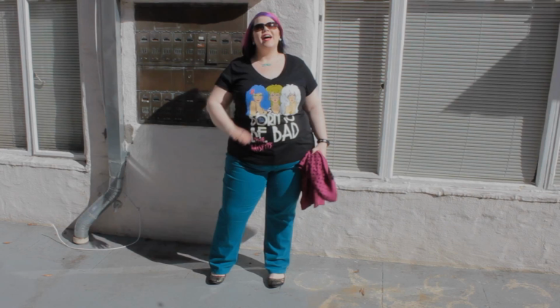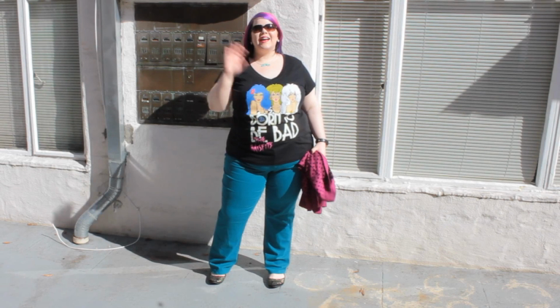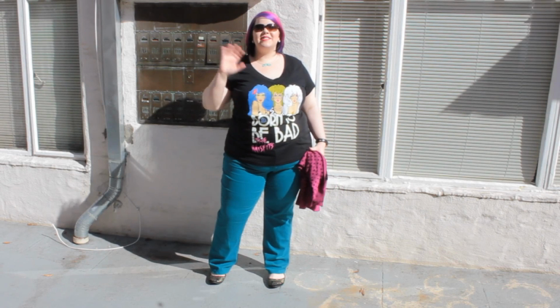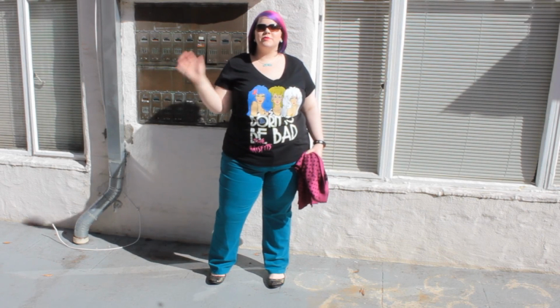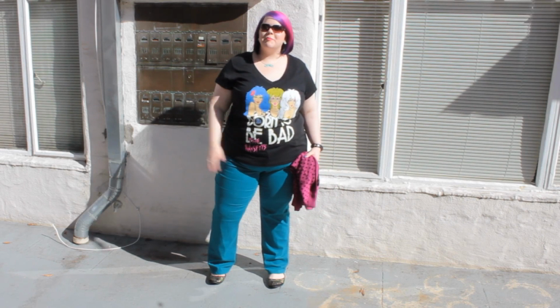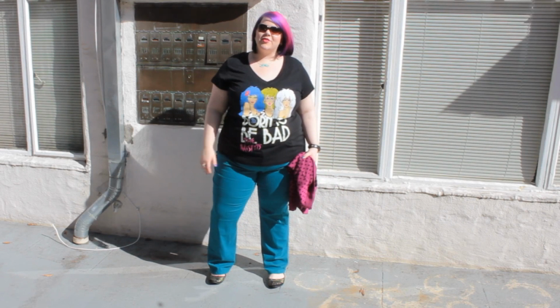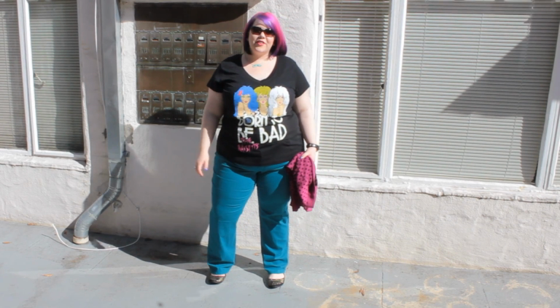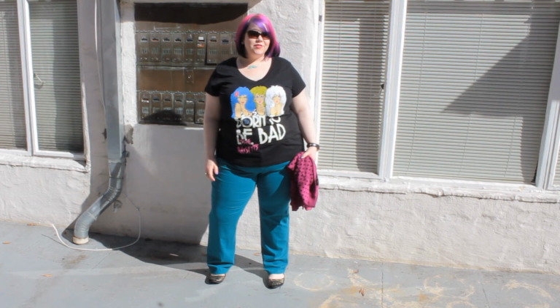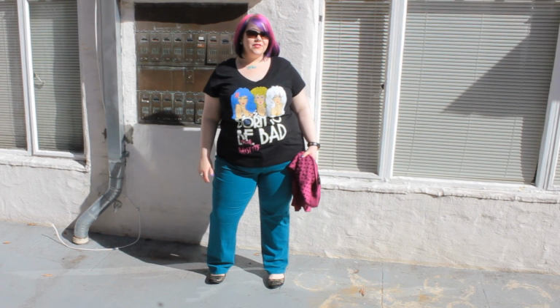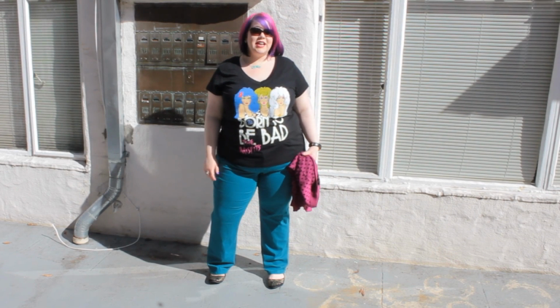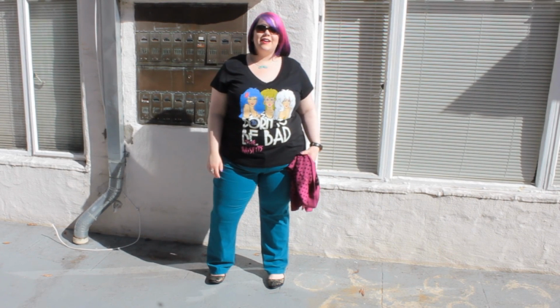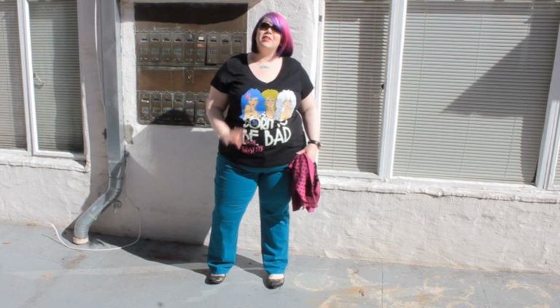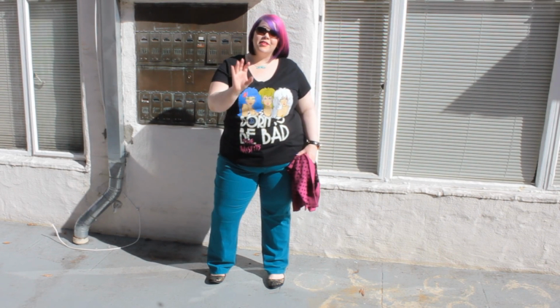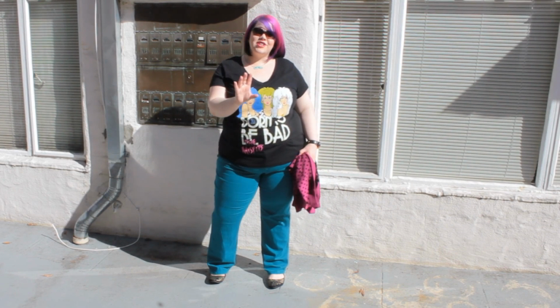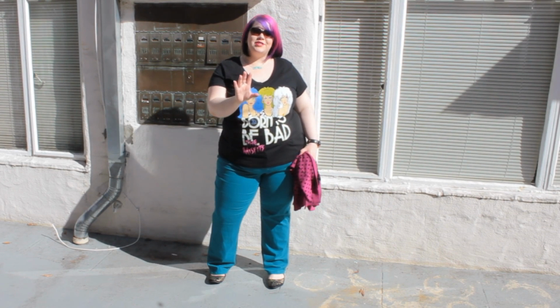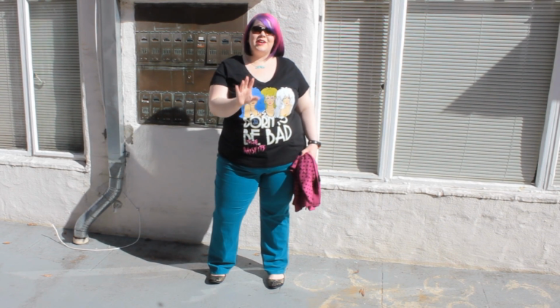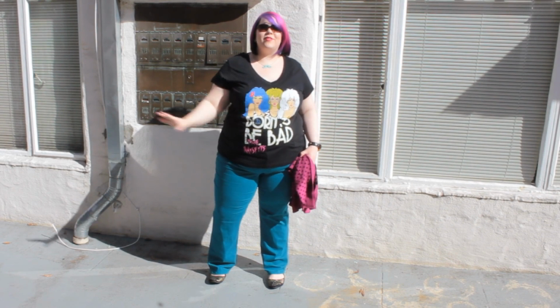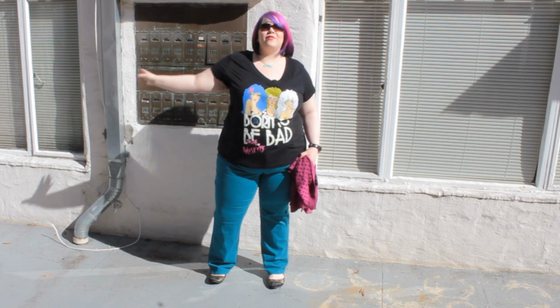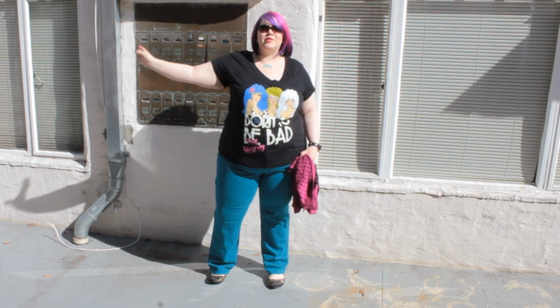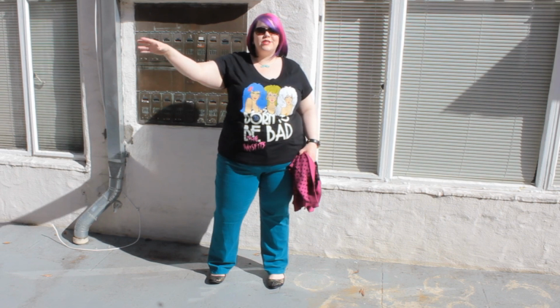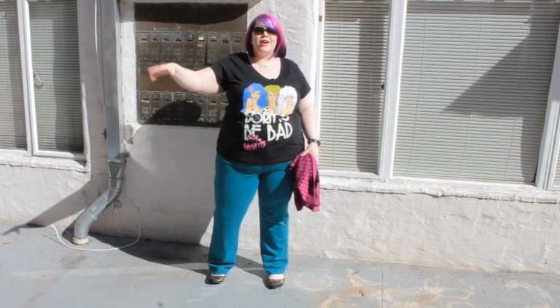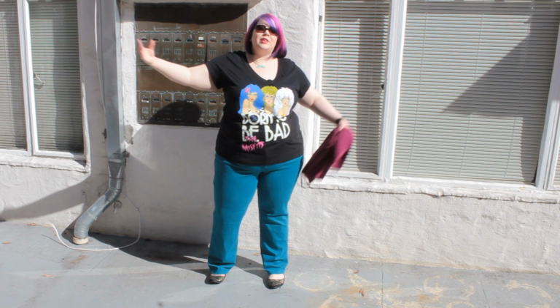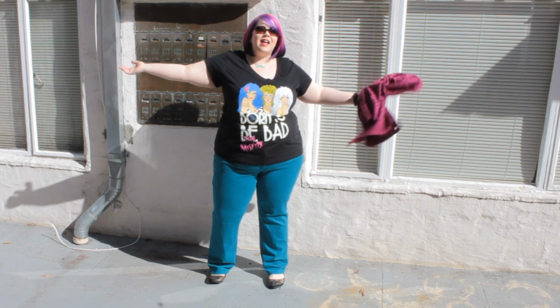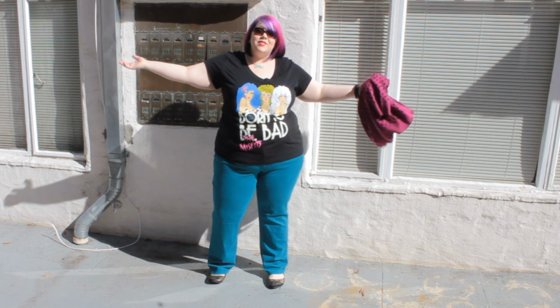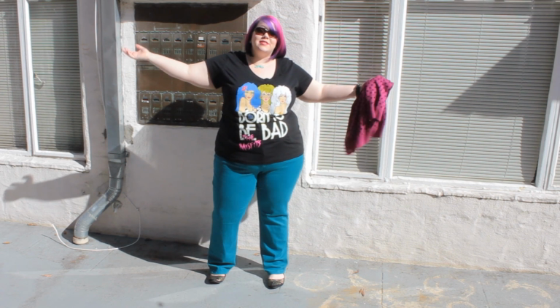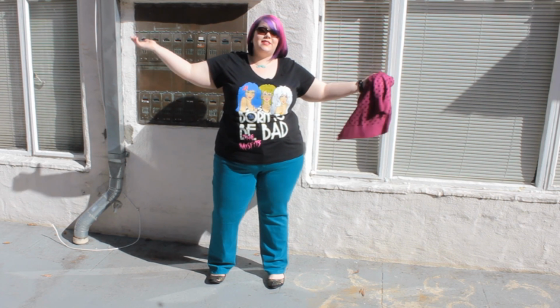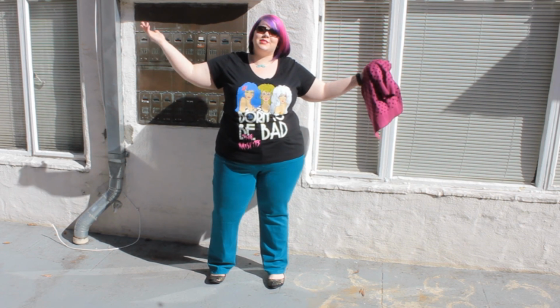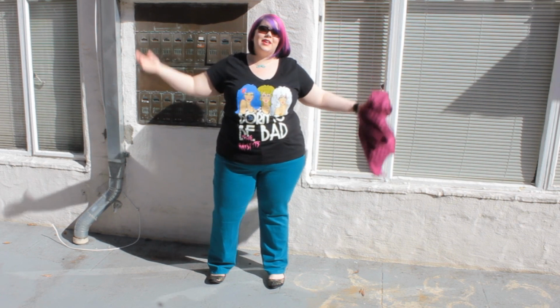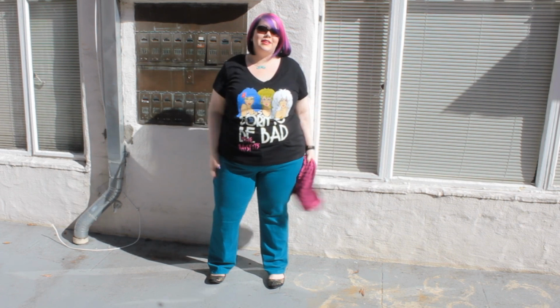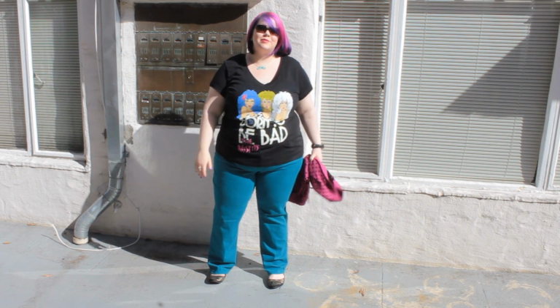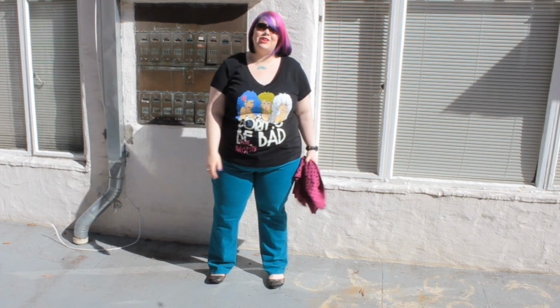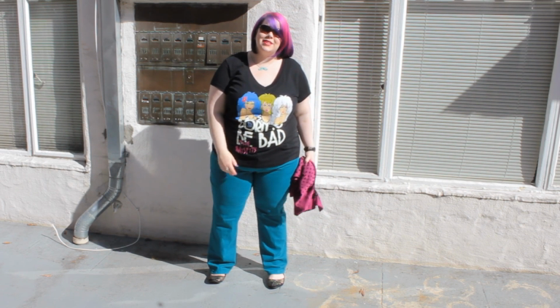Hi guys and welcome back for another outfit of the day. I want to apologize upfront for the street traffic — I live in the city and that's just kind of what it is when you're outside.